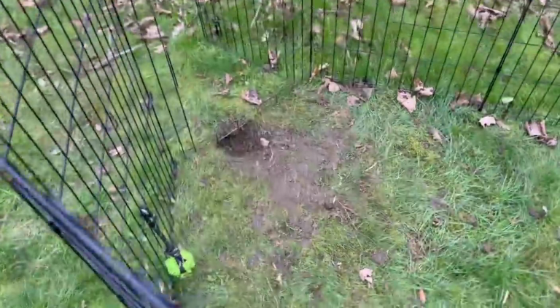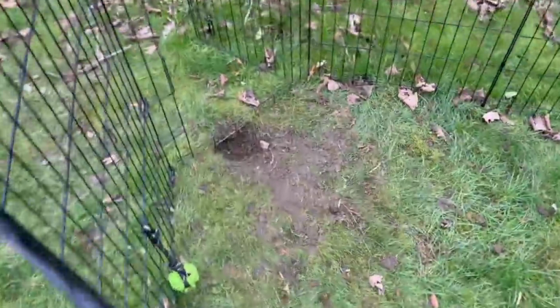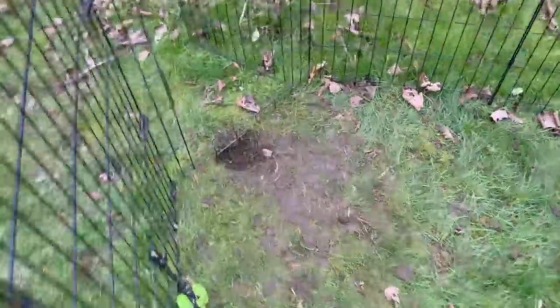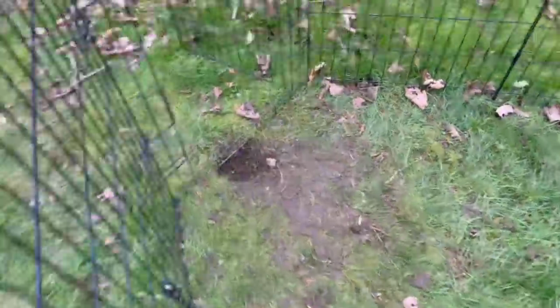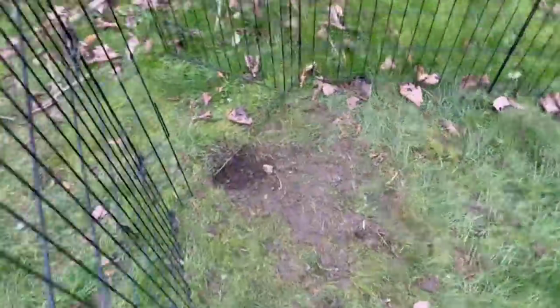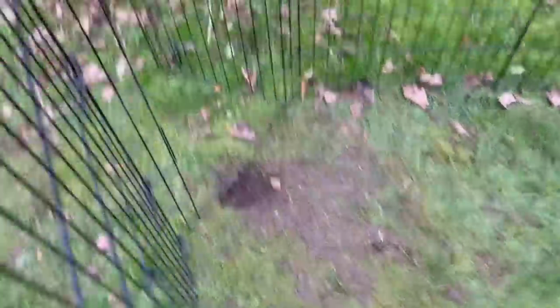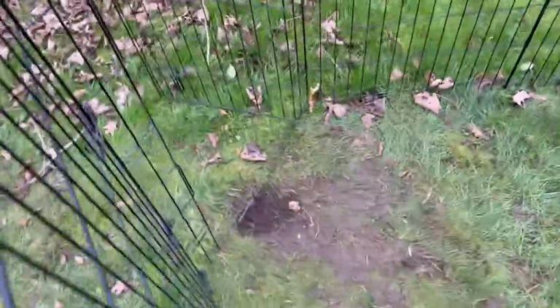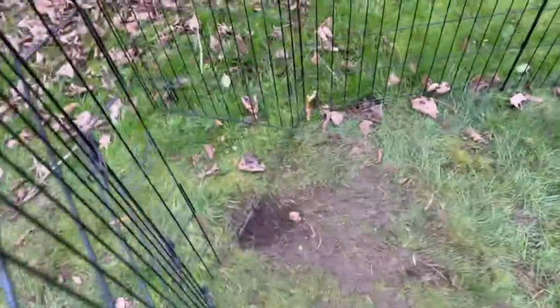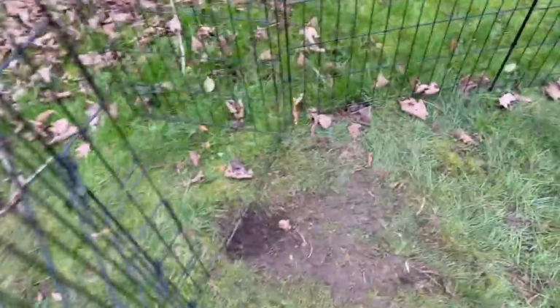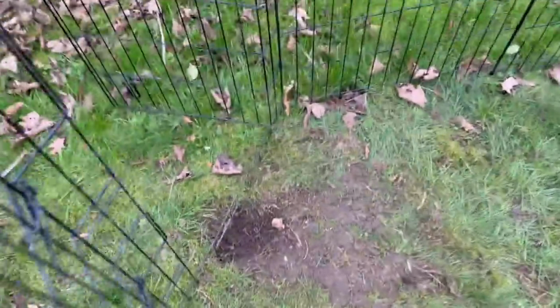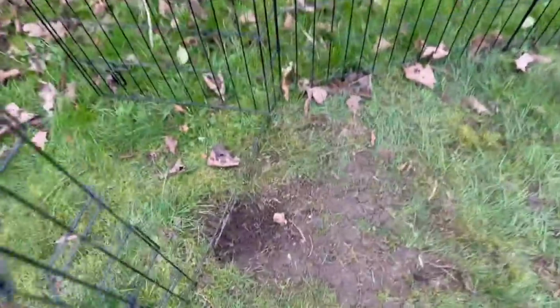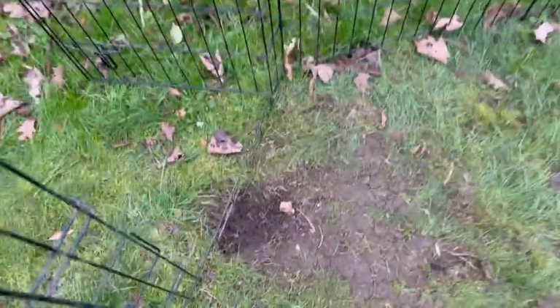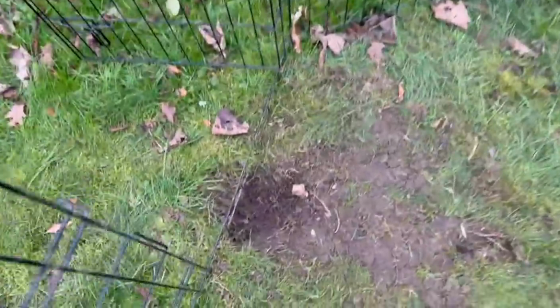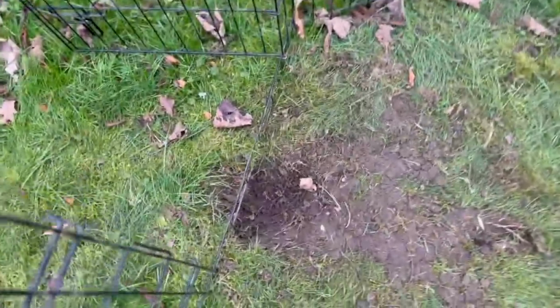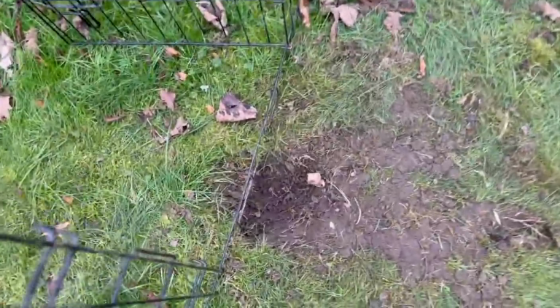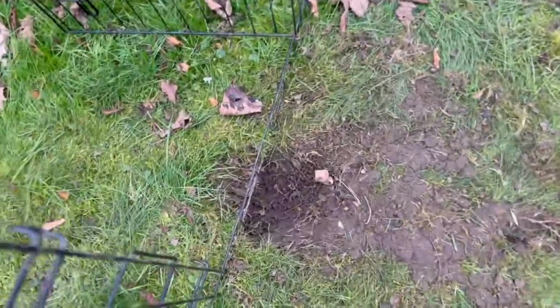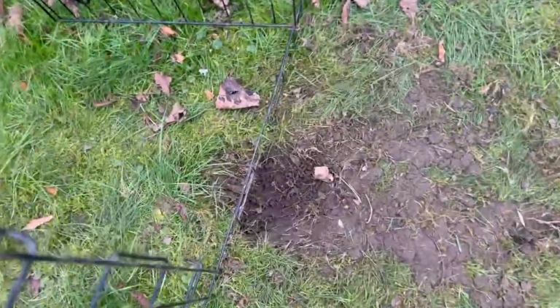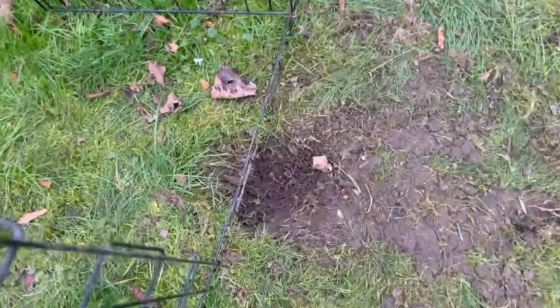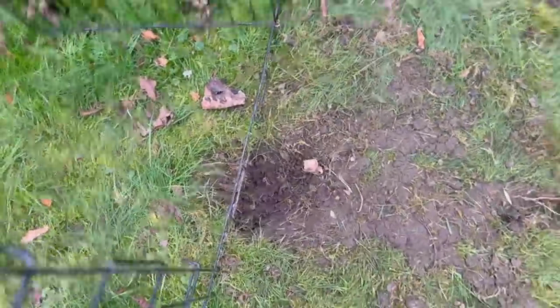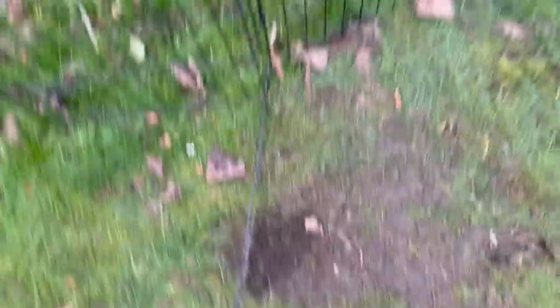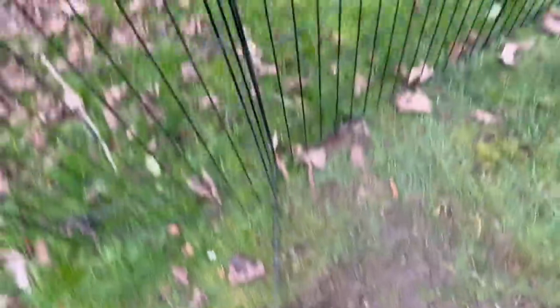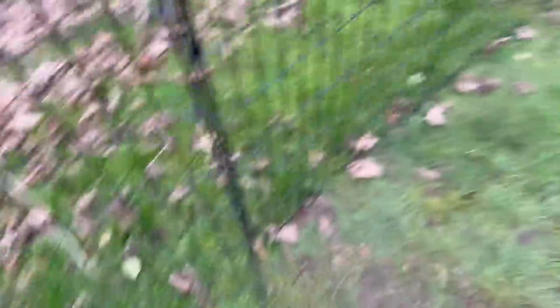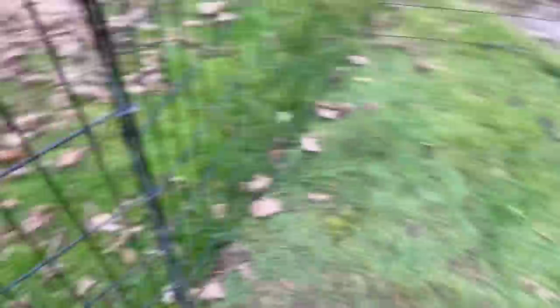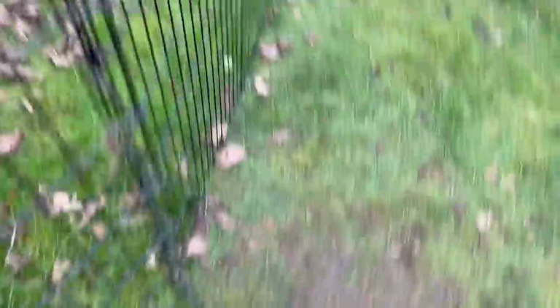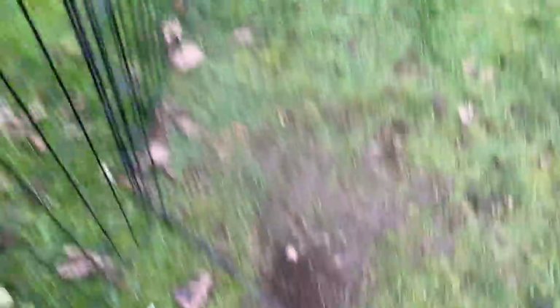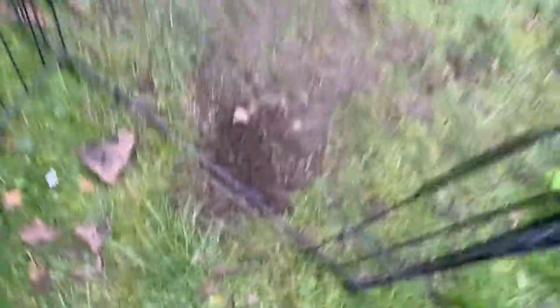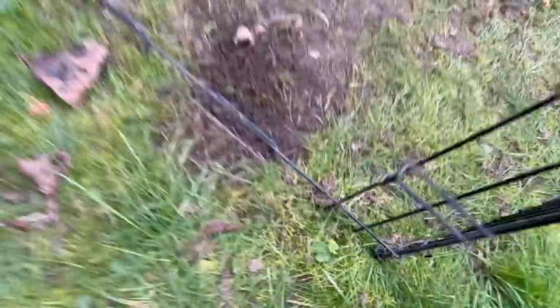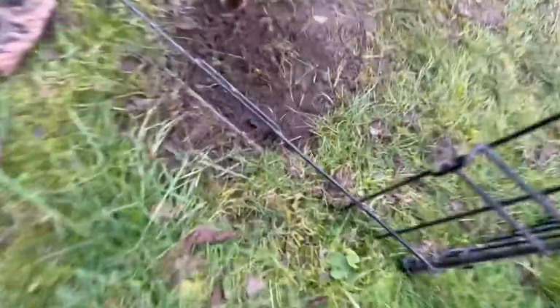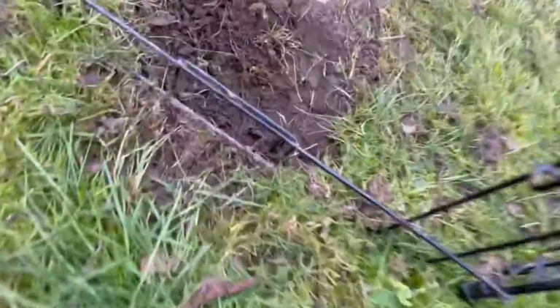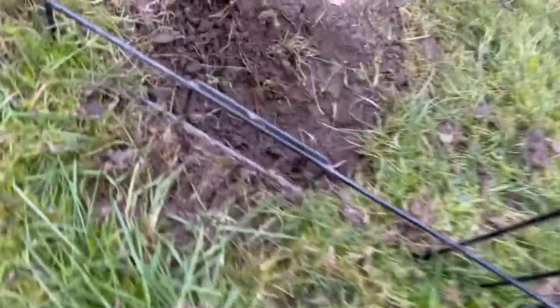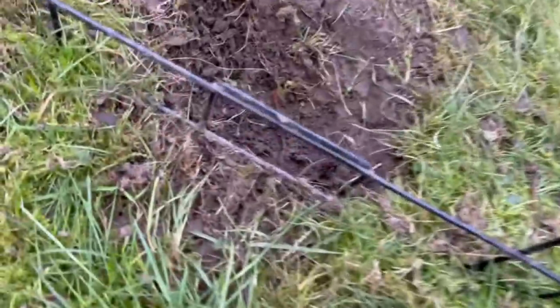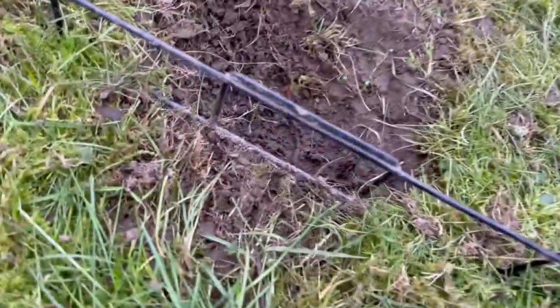Looks like Chester's been planning a great escape — digging out of his pen.